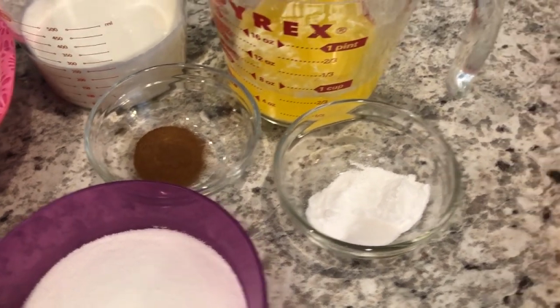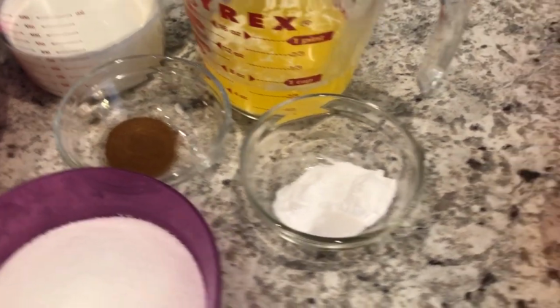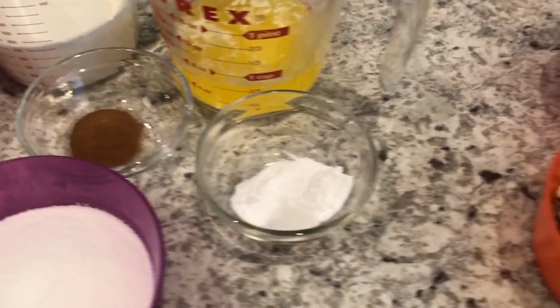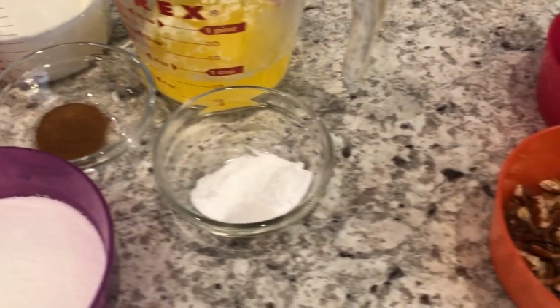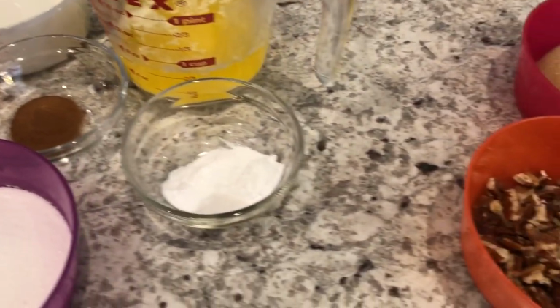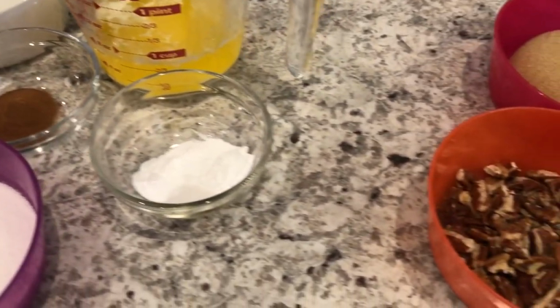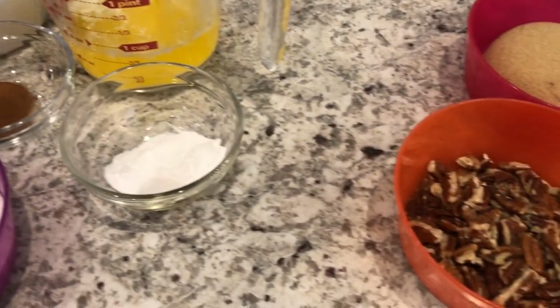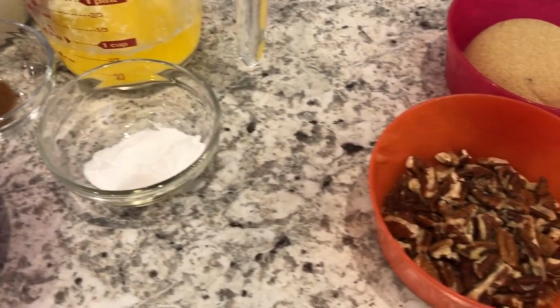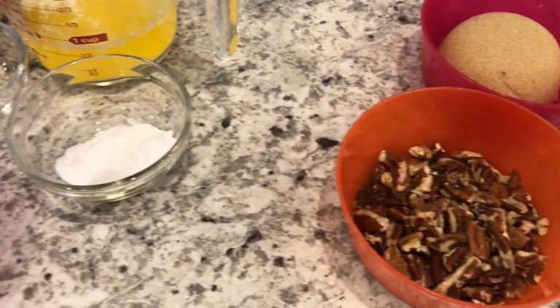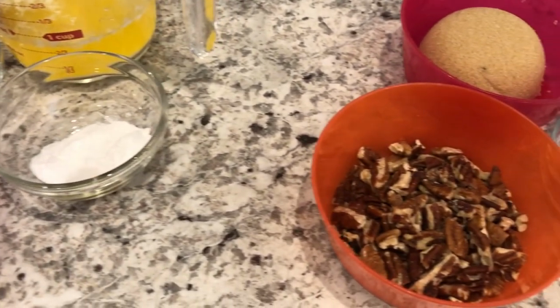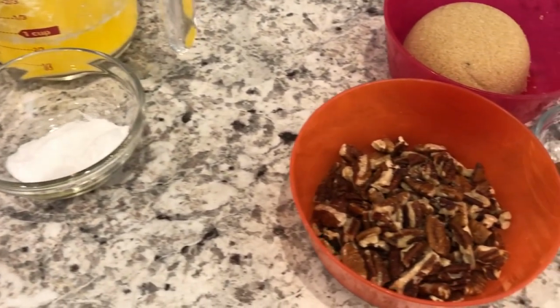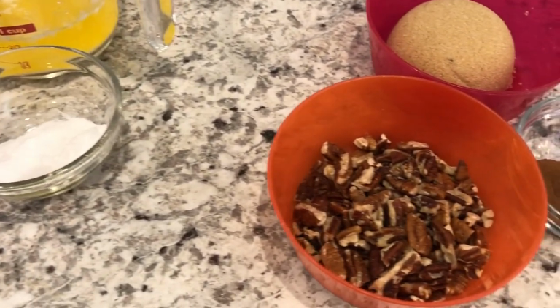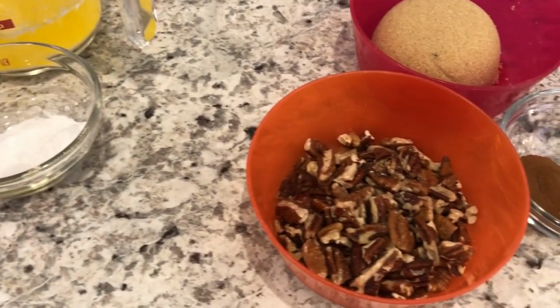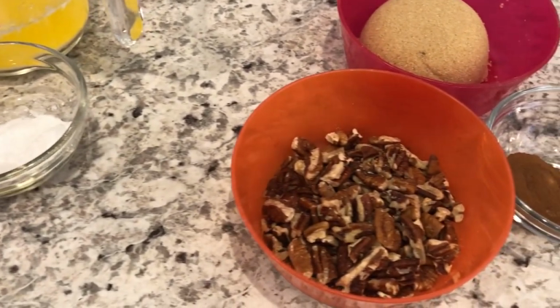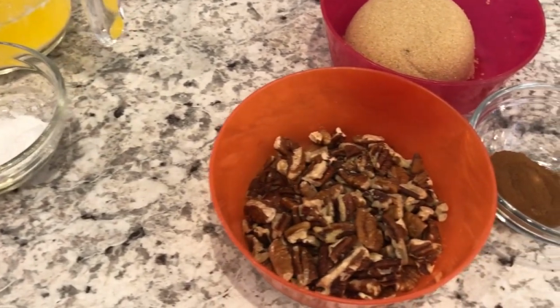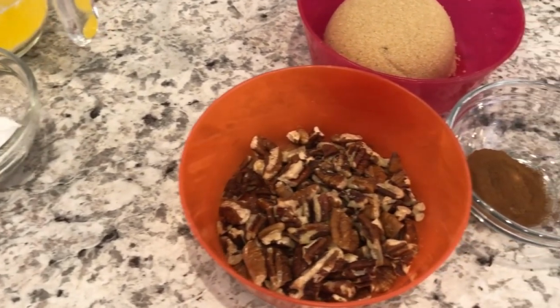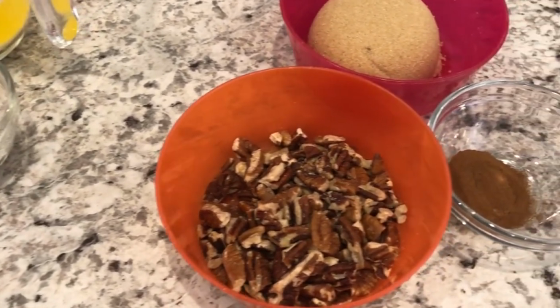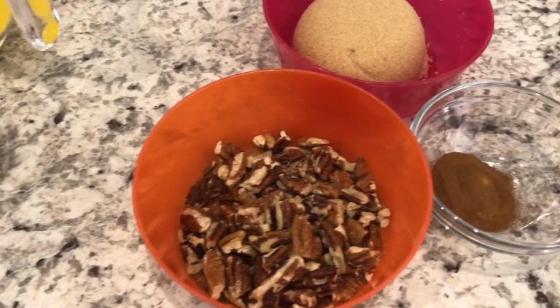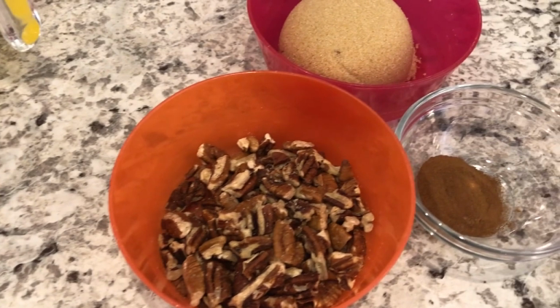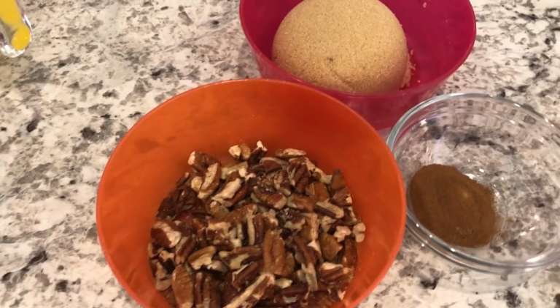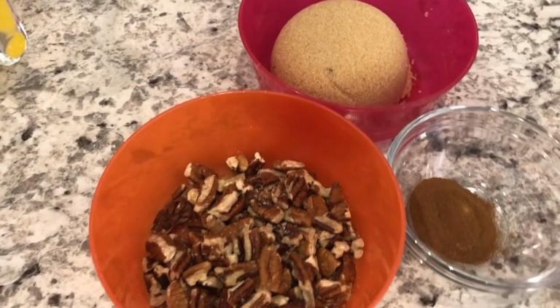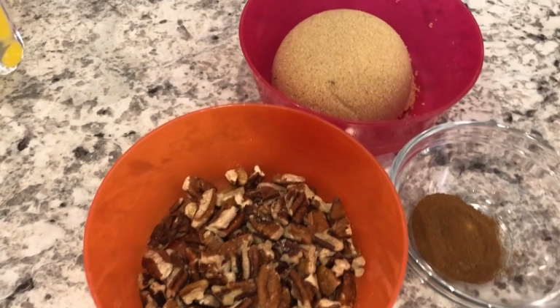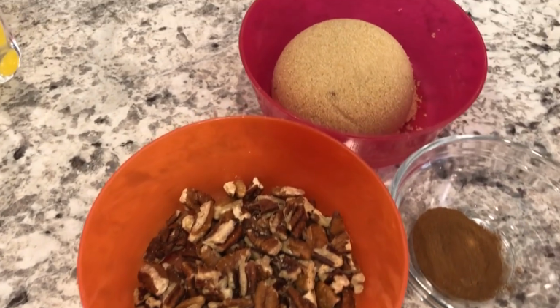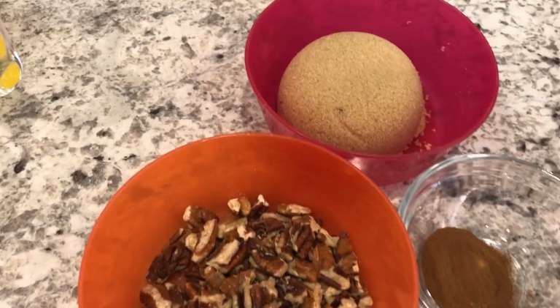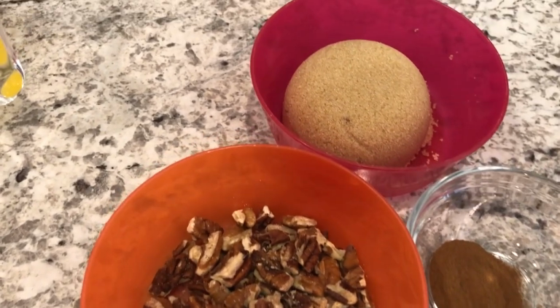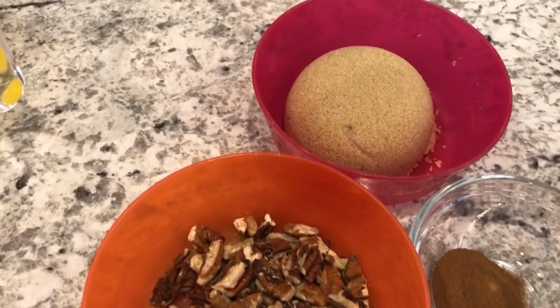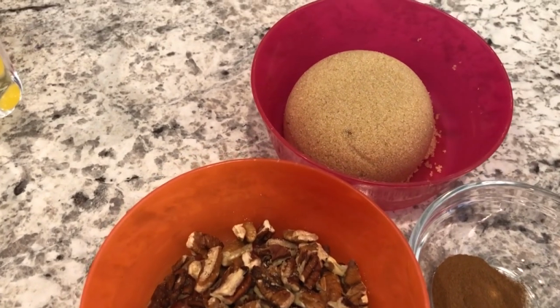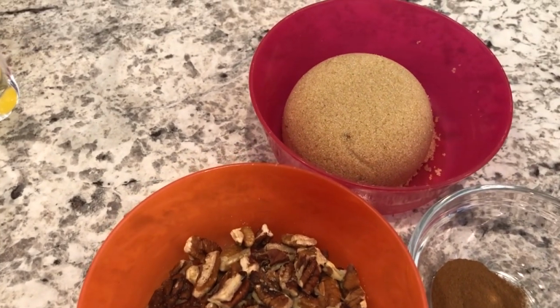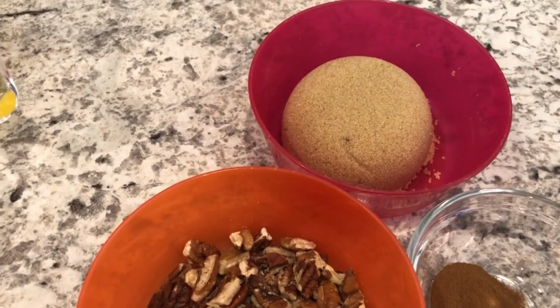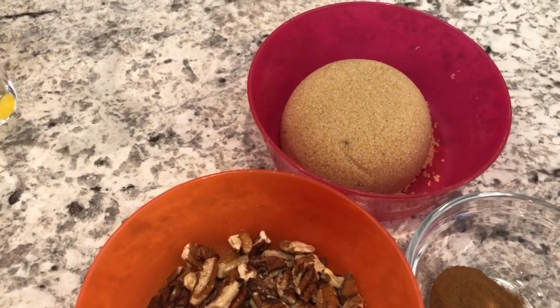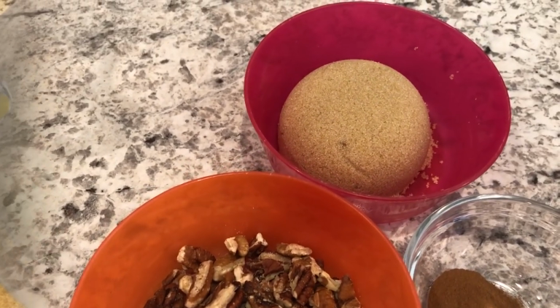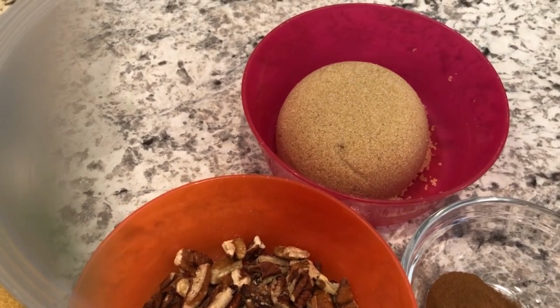And then for the crumble topping you'll need pecans, cinnamon, and brown sugar. Let's get started.